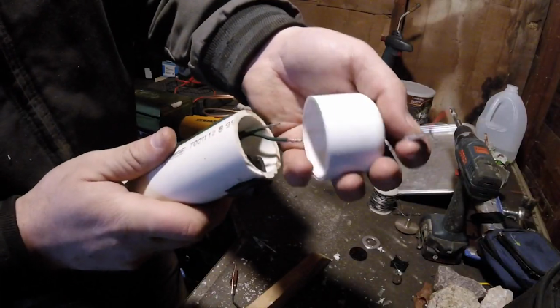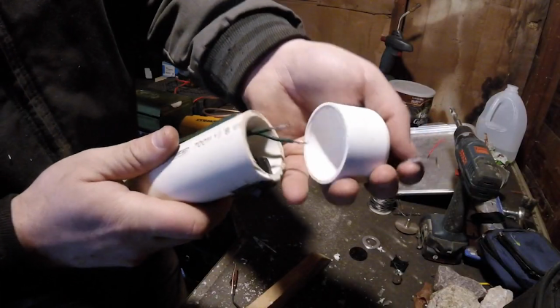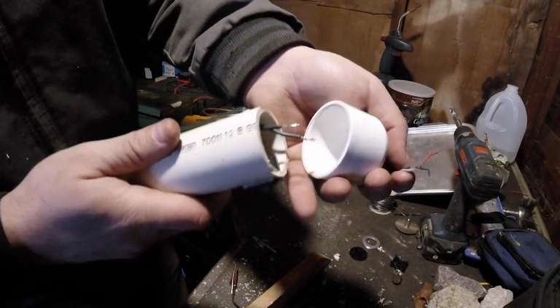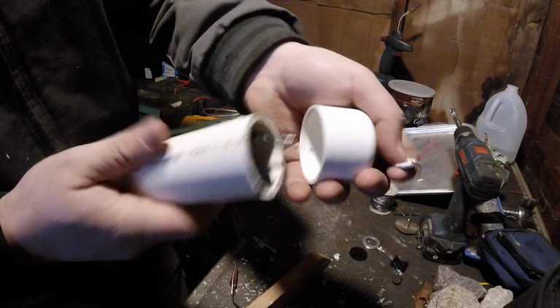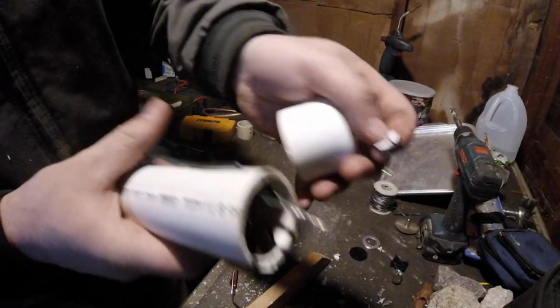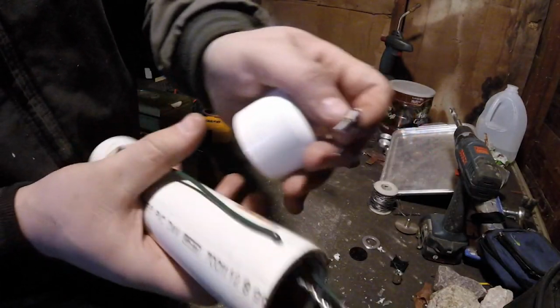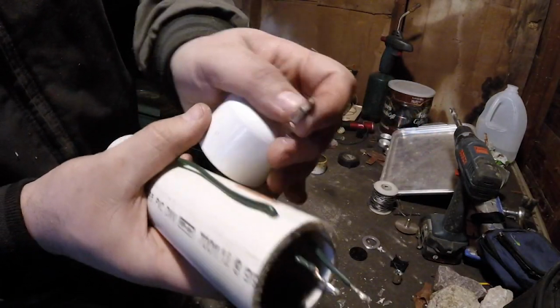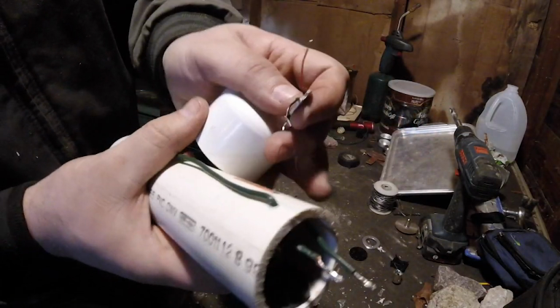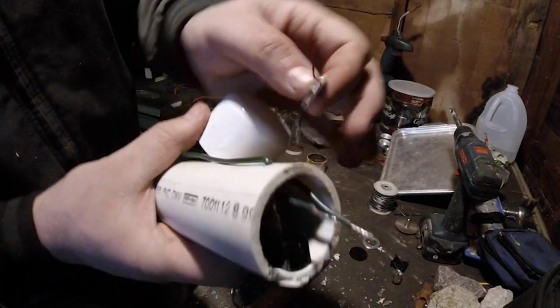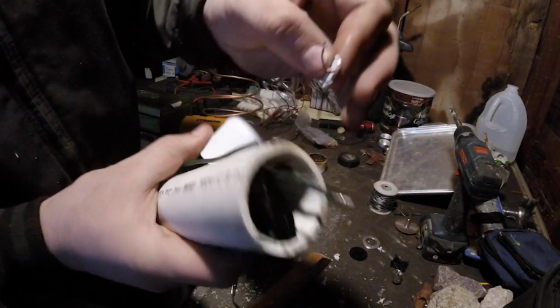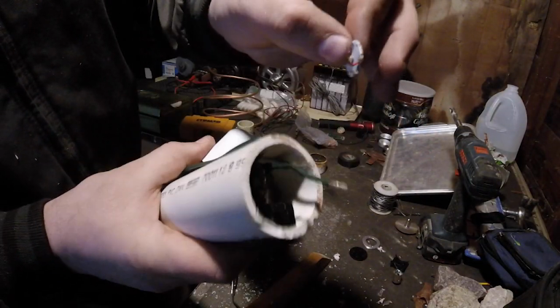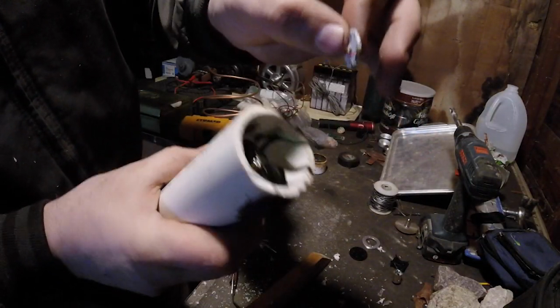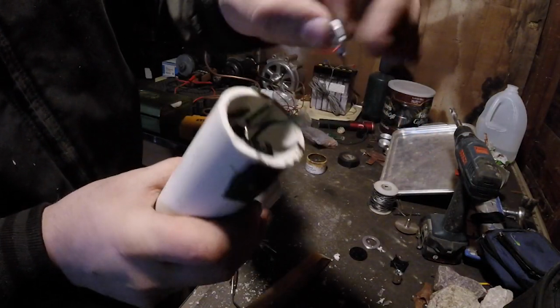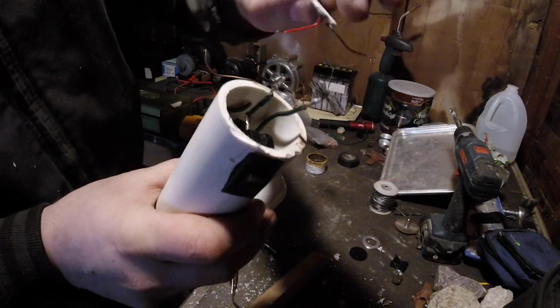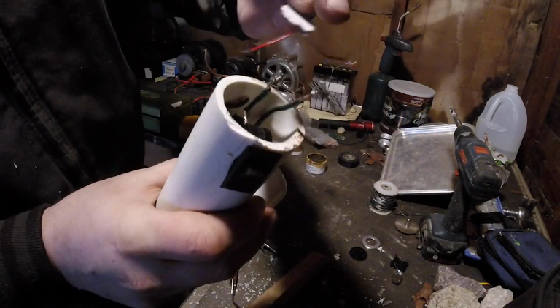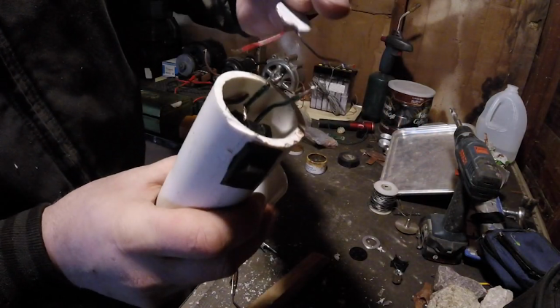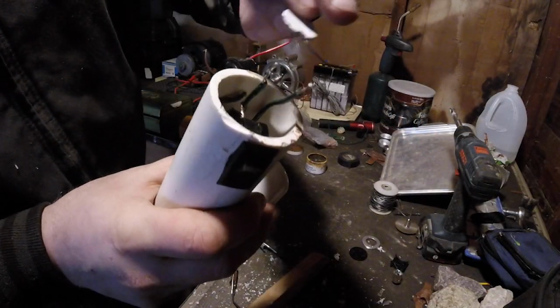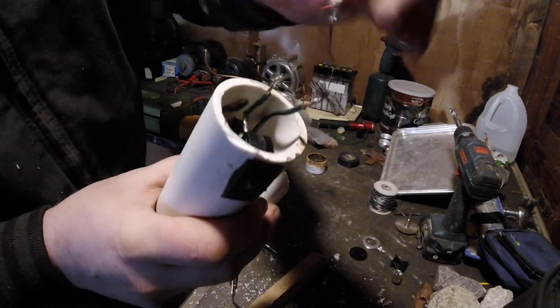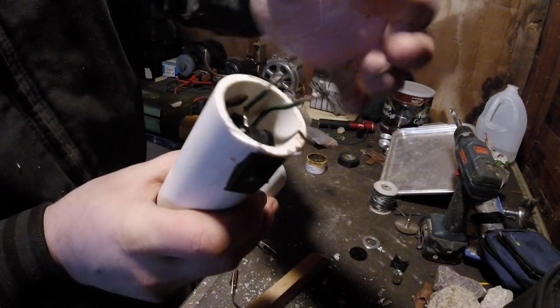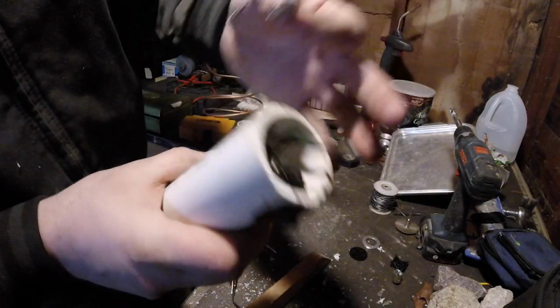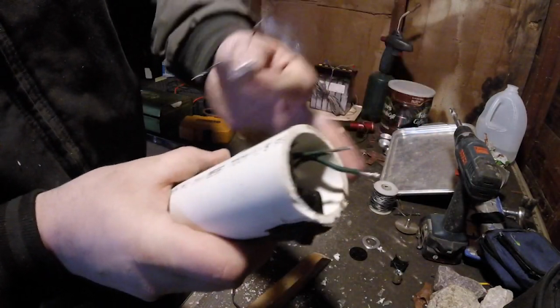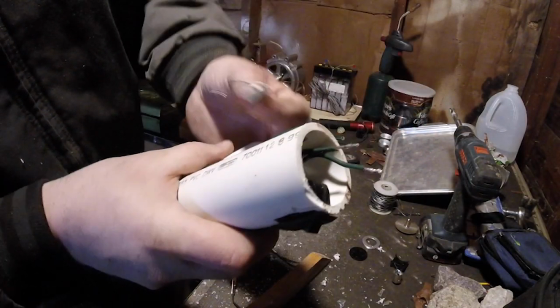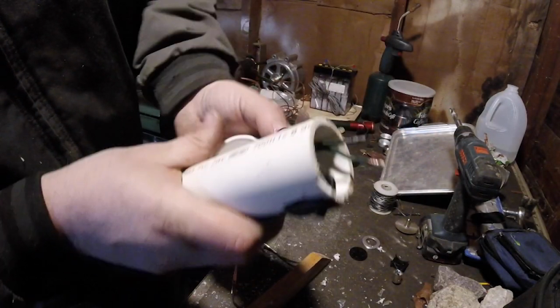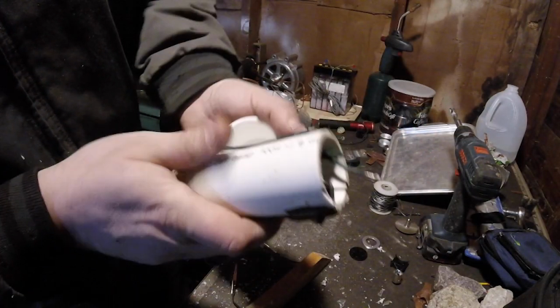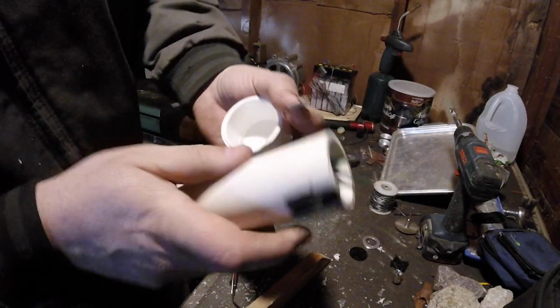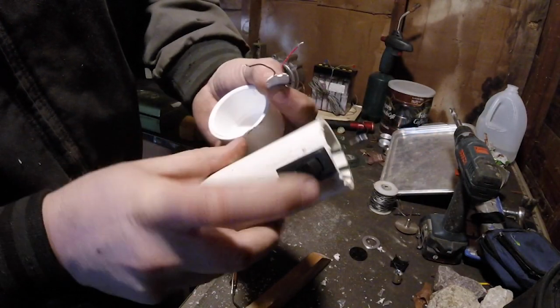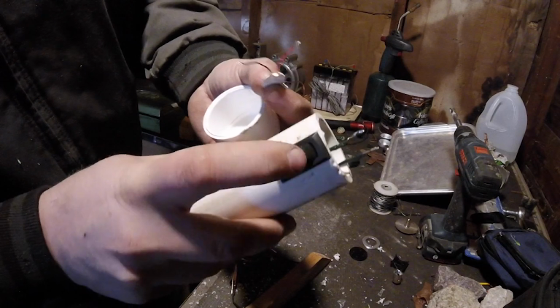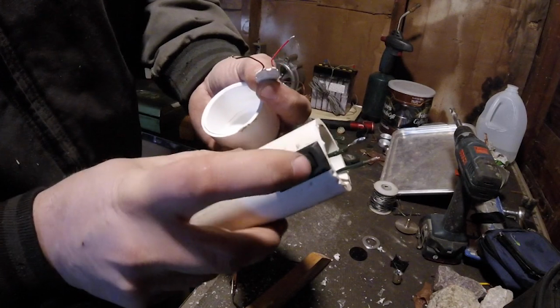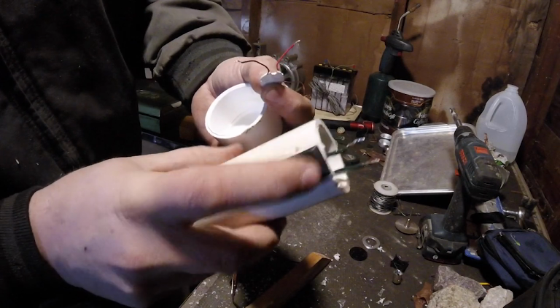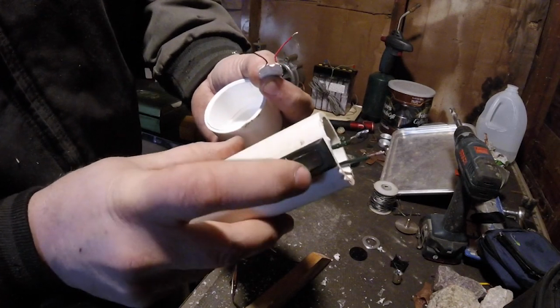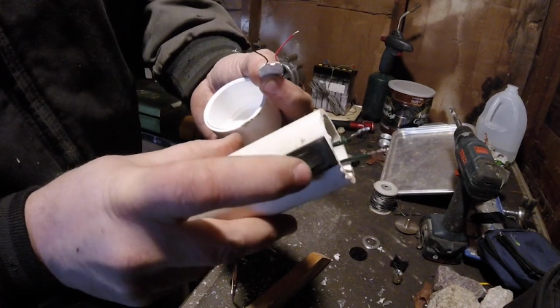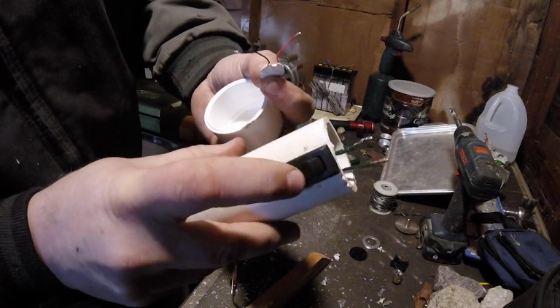I'm just going to string this through positive negative and then I'll have a switch on it.